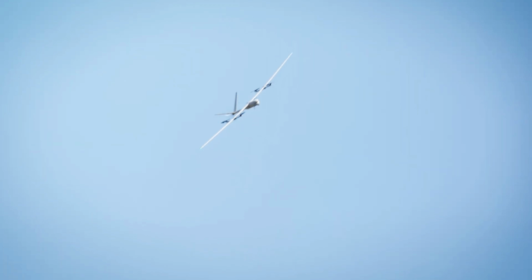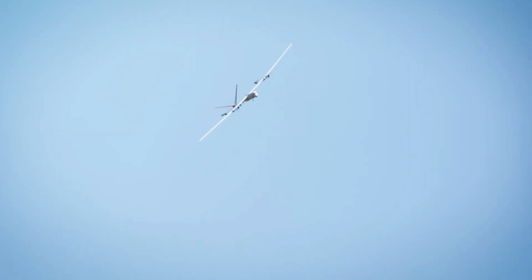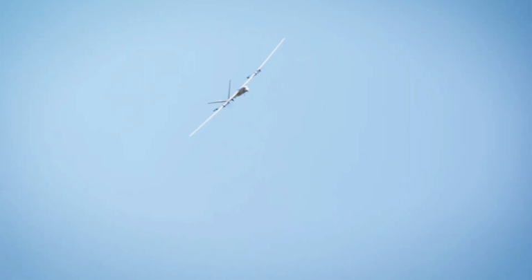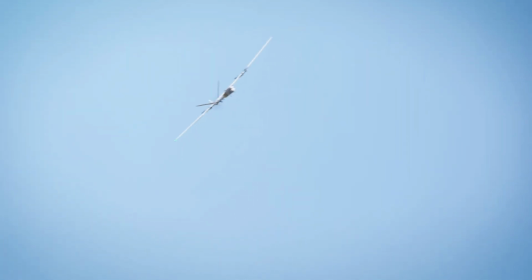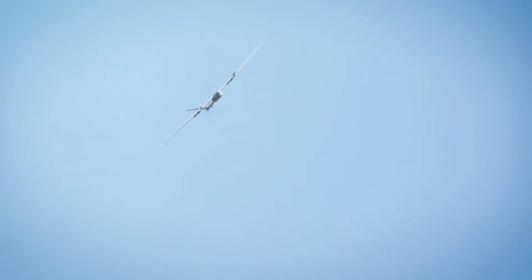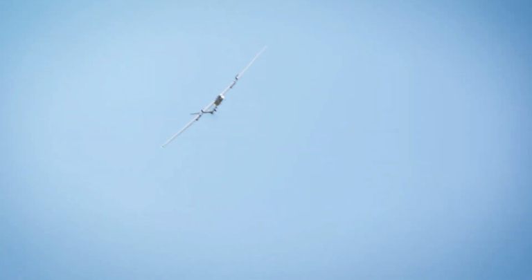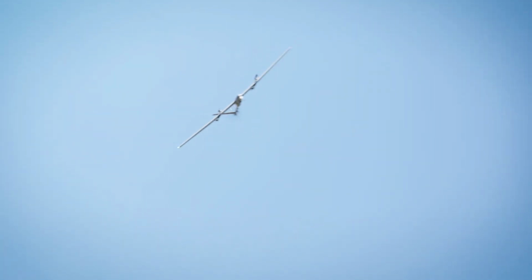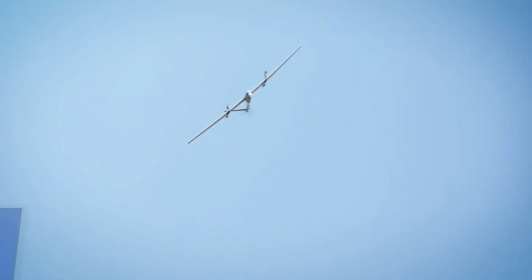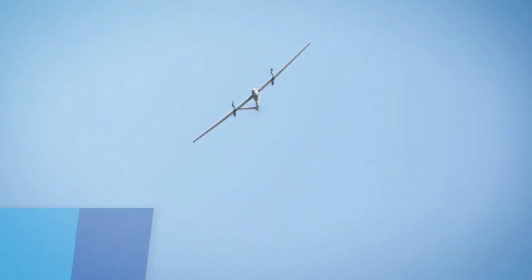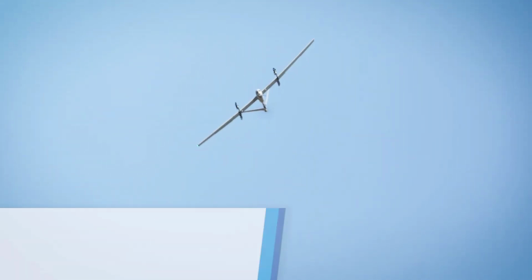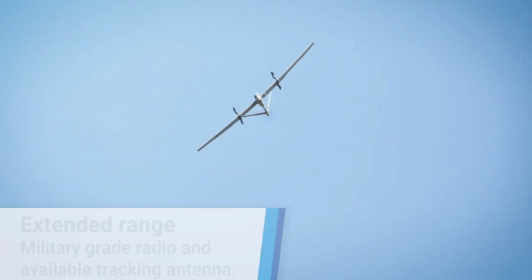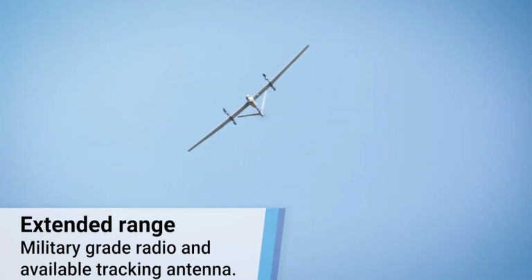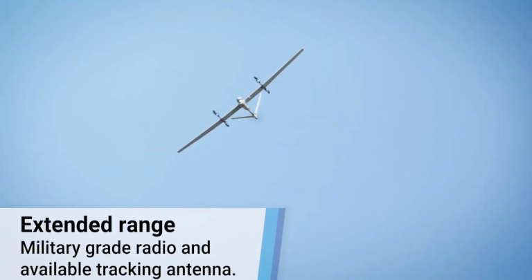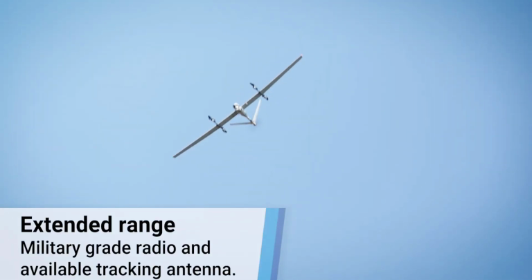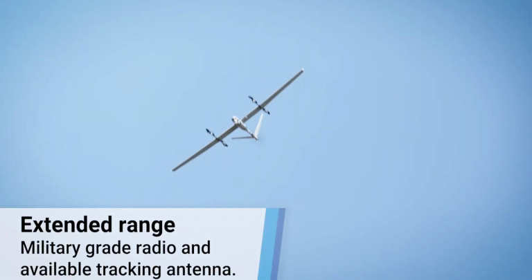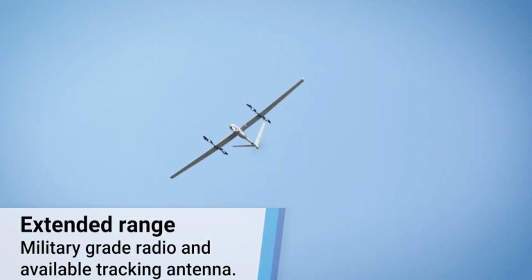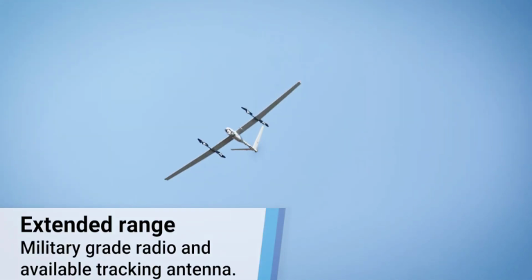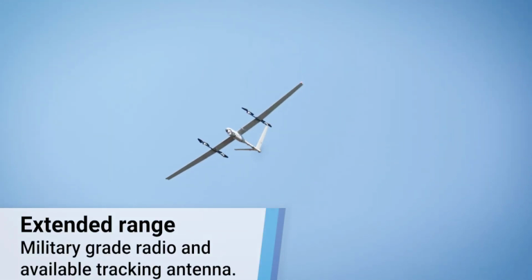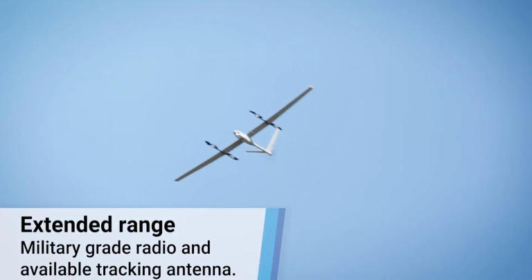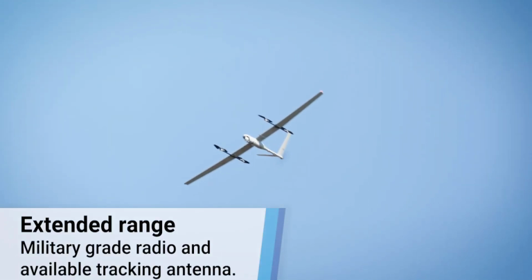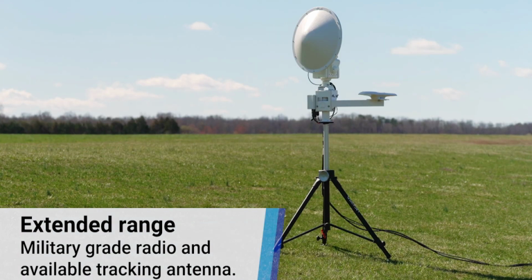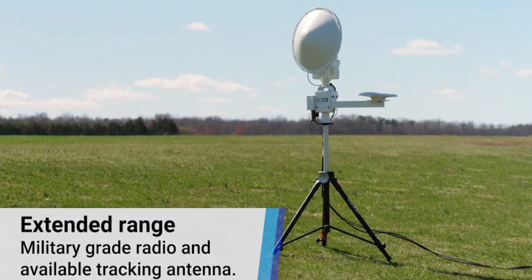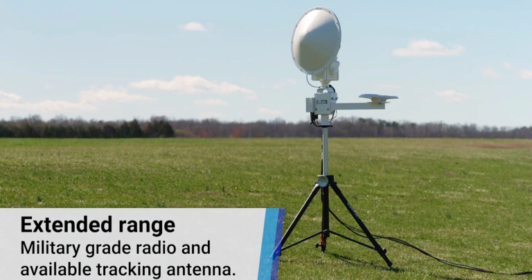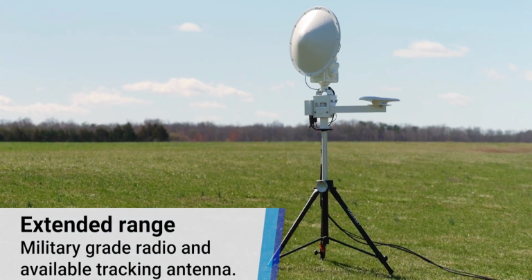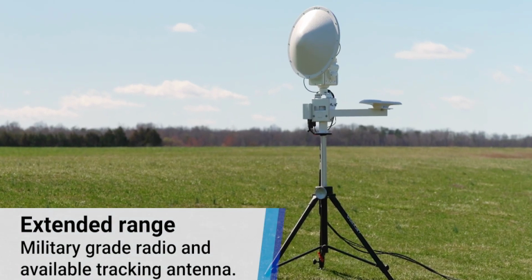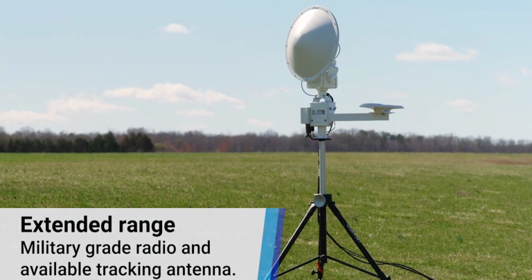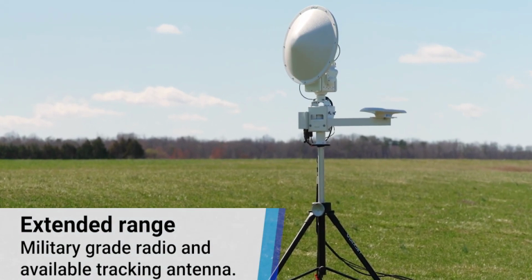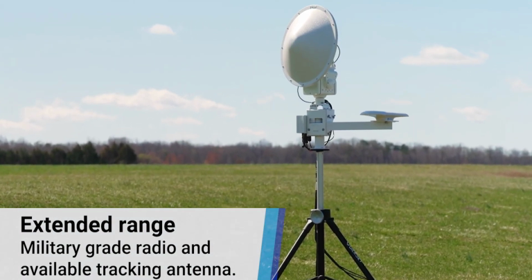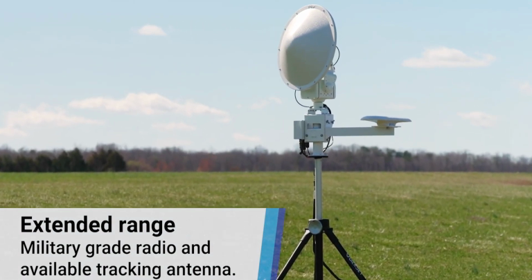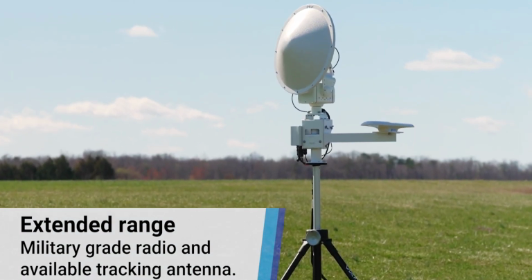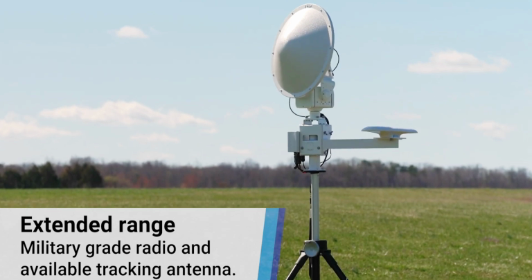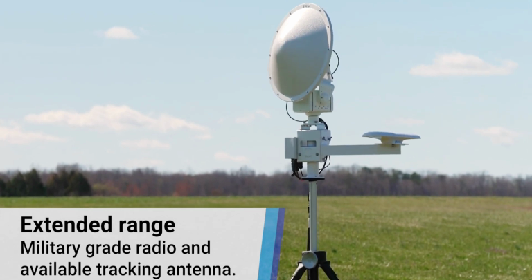Separately, the drone can now be fitted with a new radio and tracking antenna, which take the C2 link range to 47 miles.